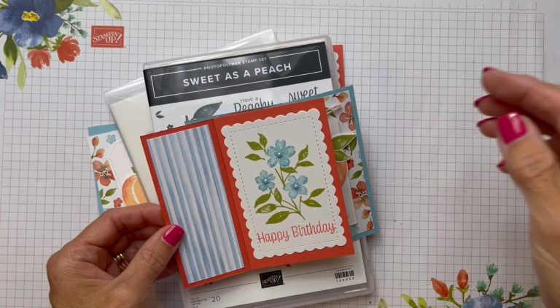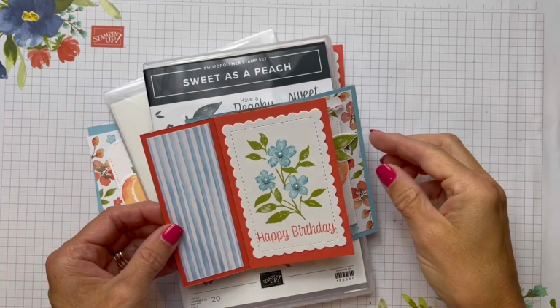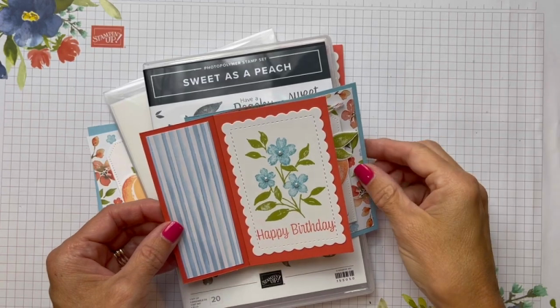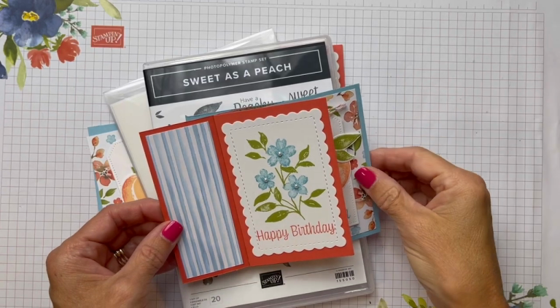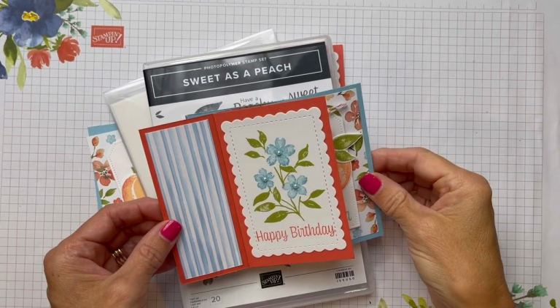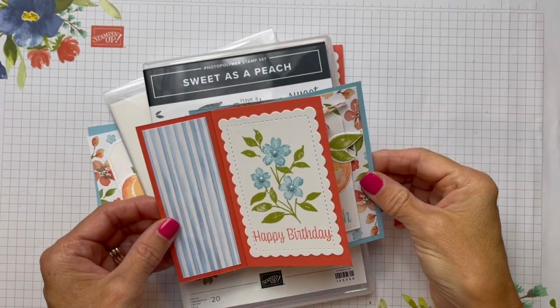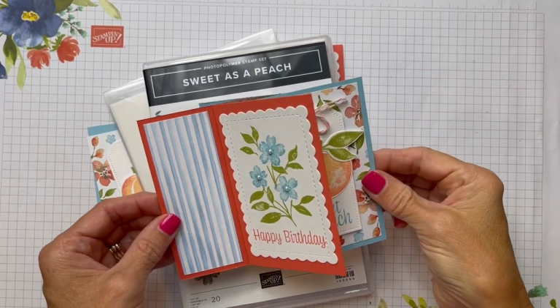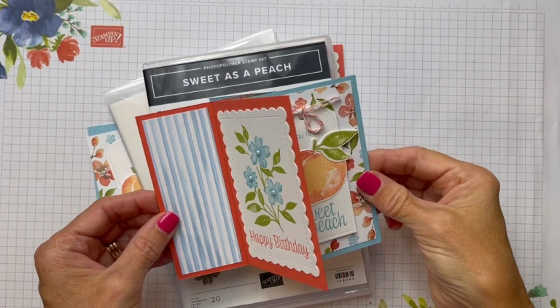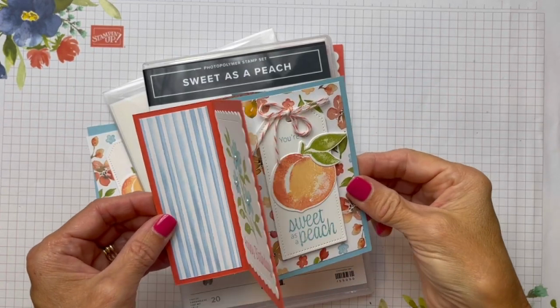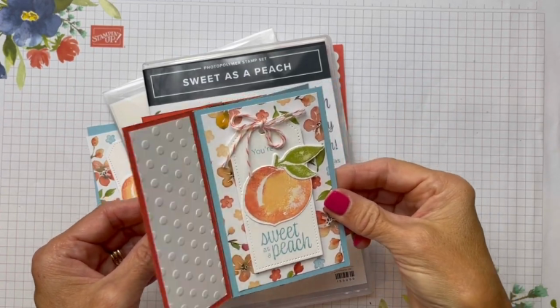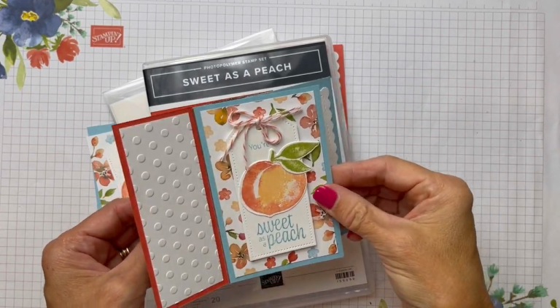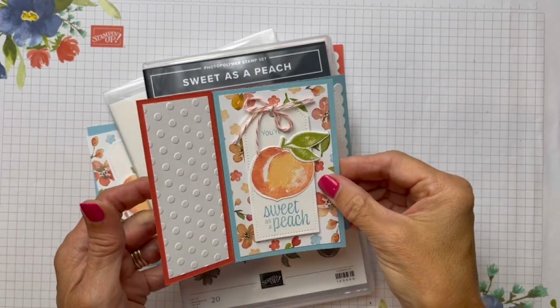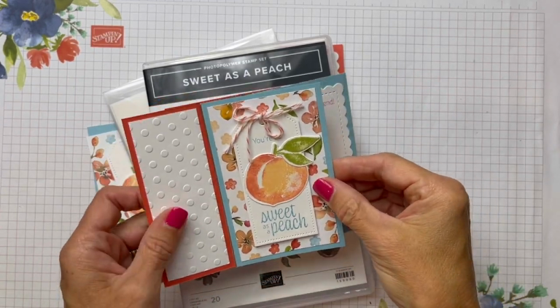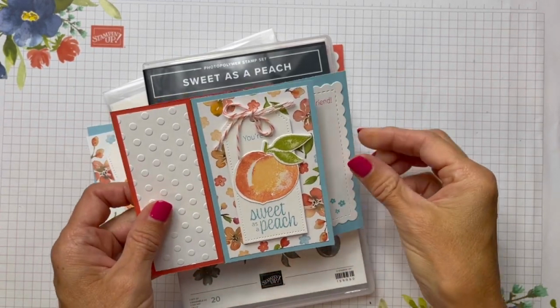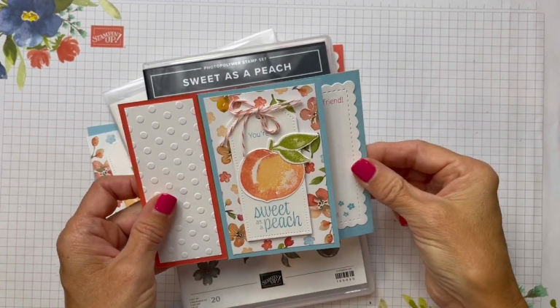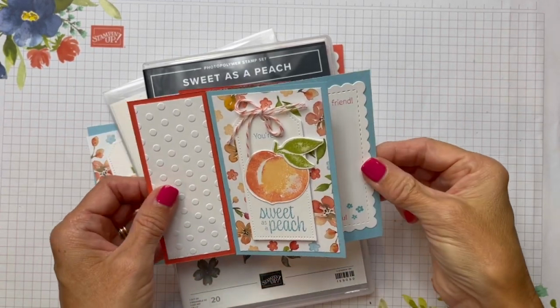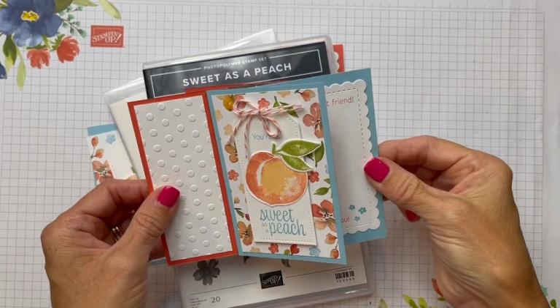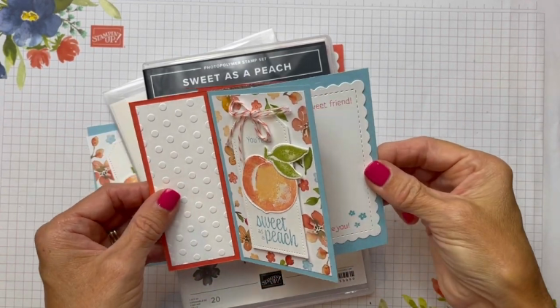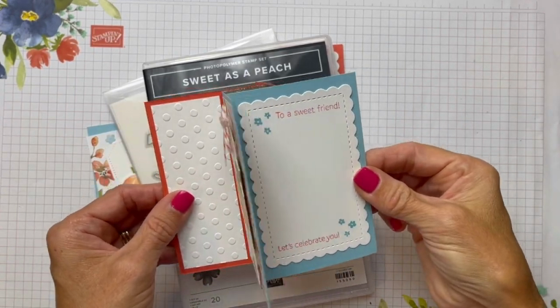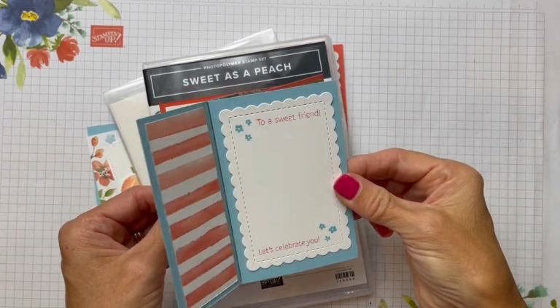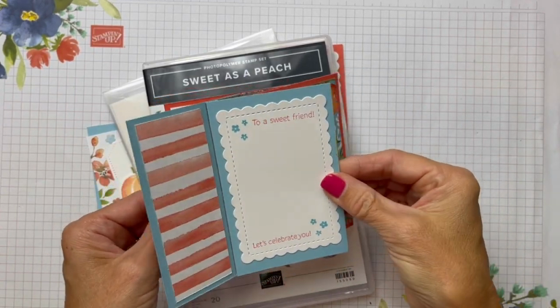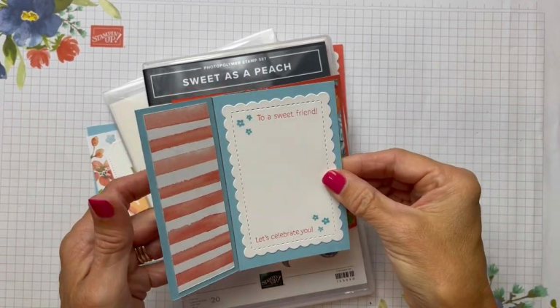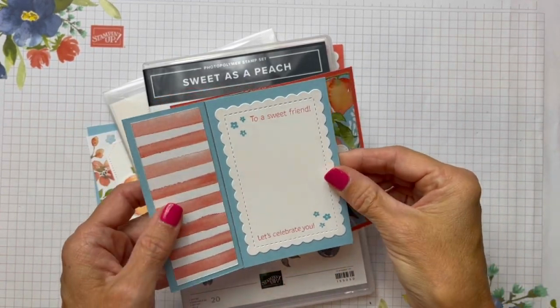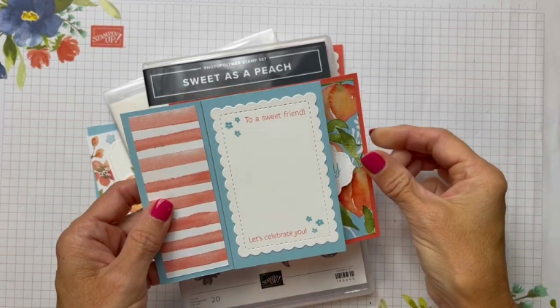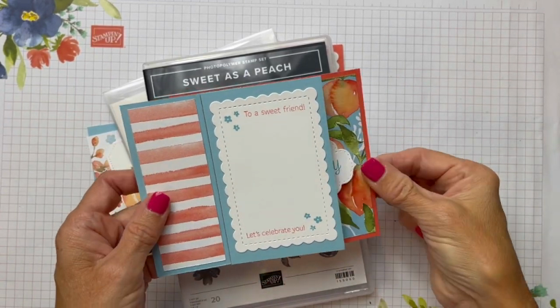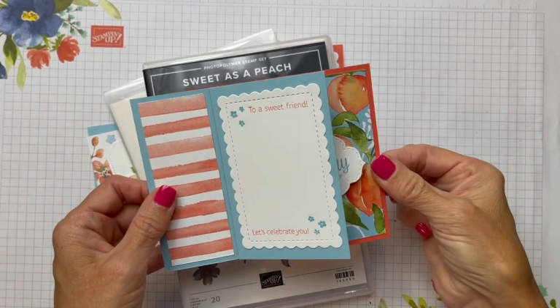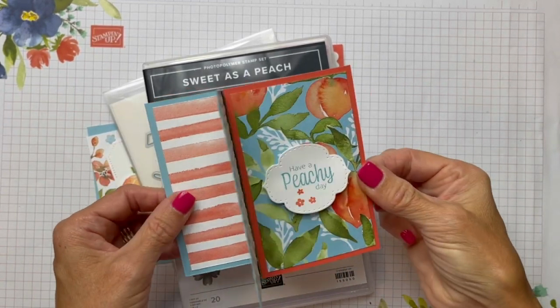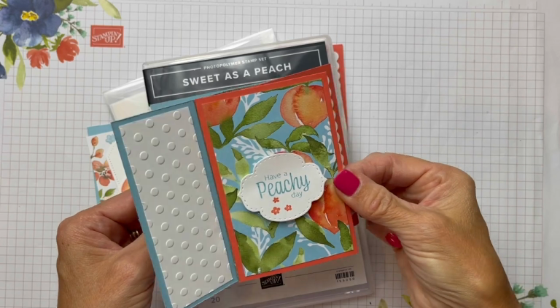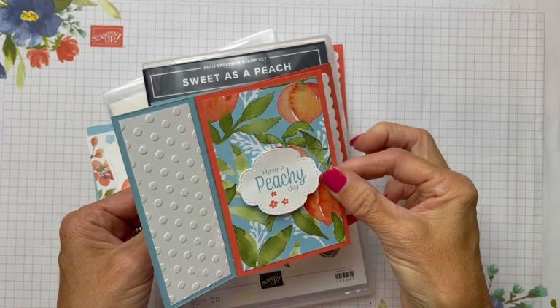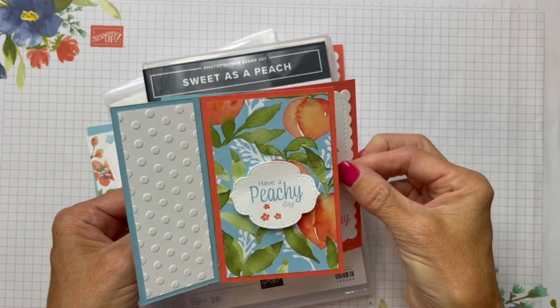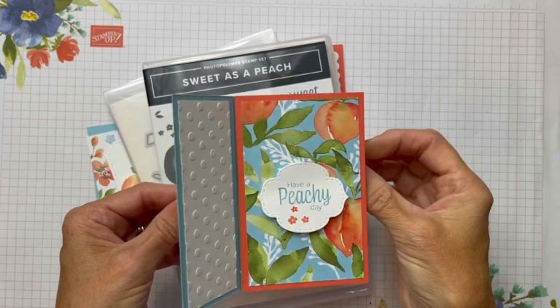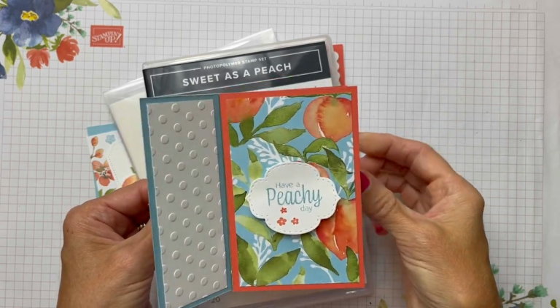Hello friends, Cindy Brumbaugh from CindyLeeBDesigns.com, Independent Stamping Up Demonstrator.